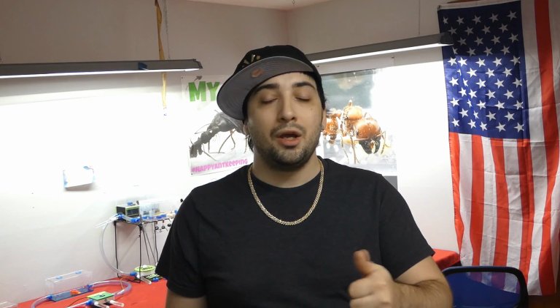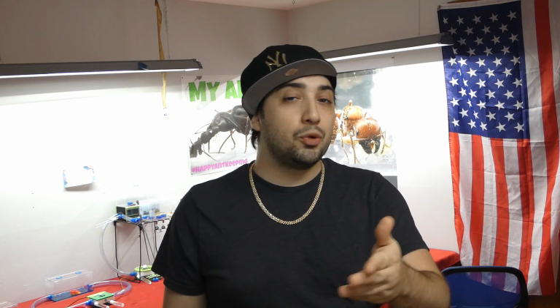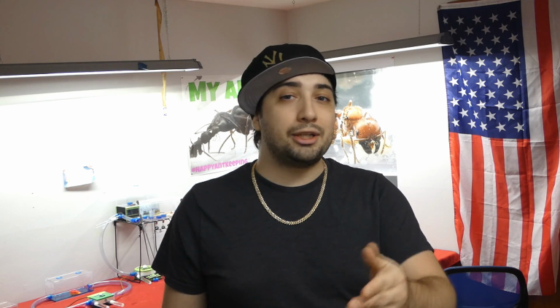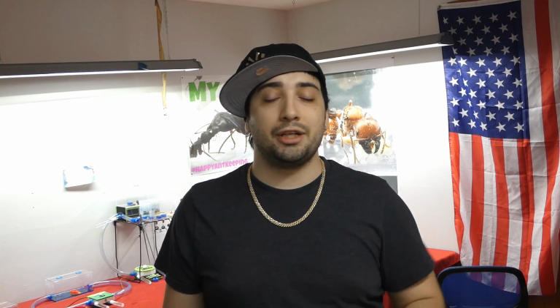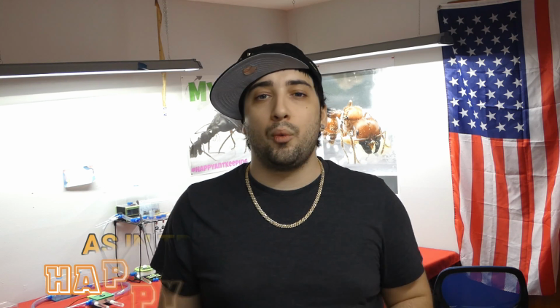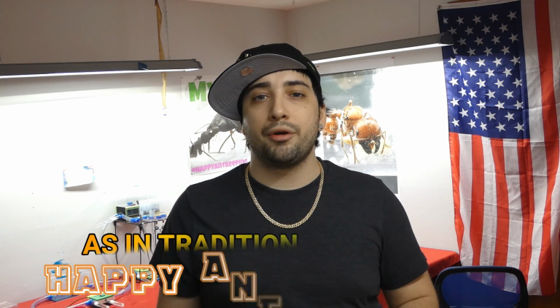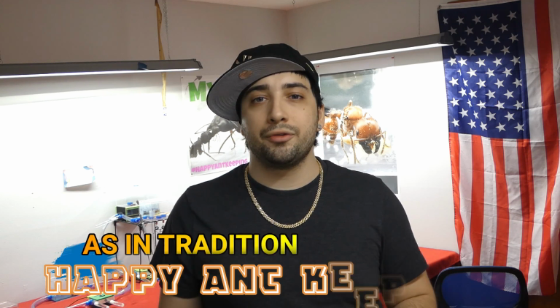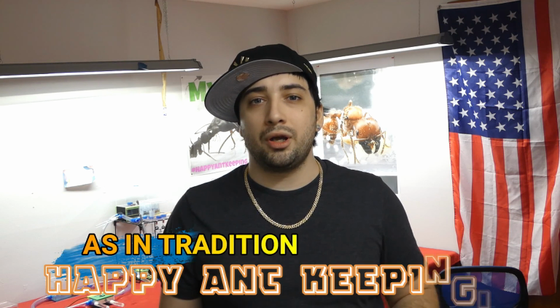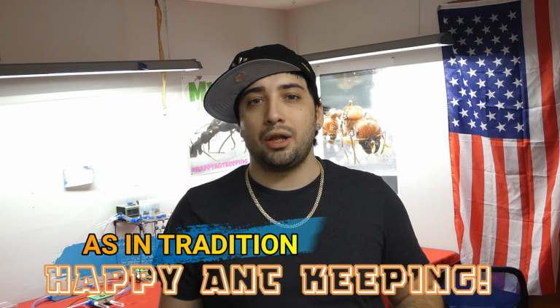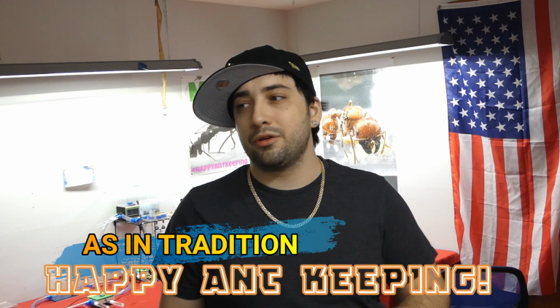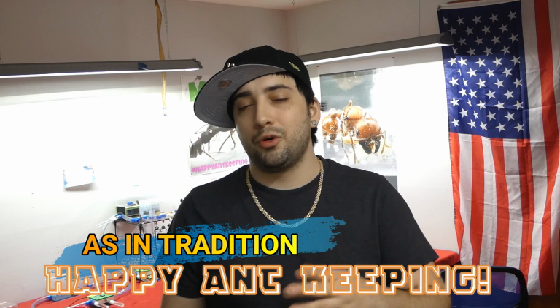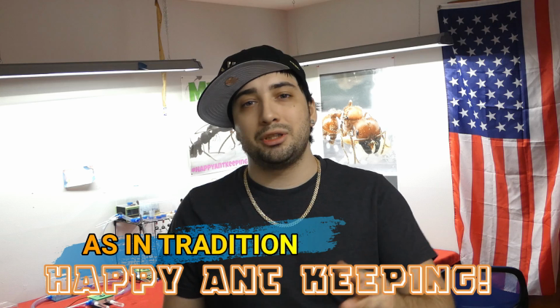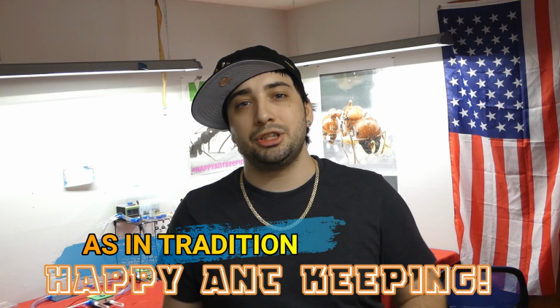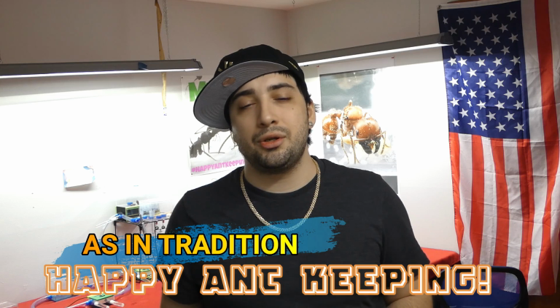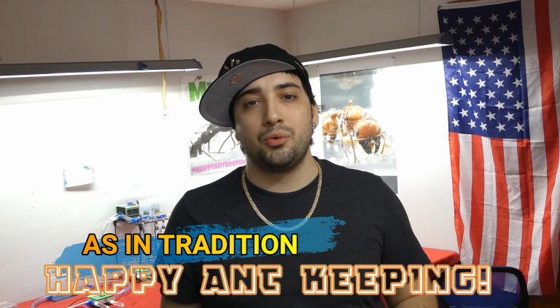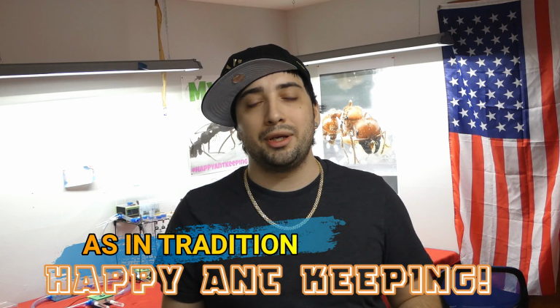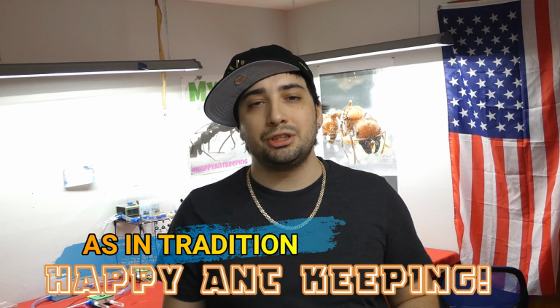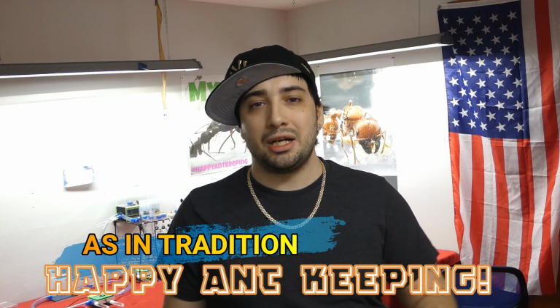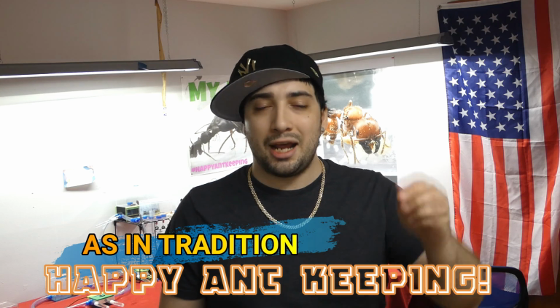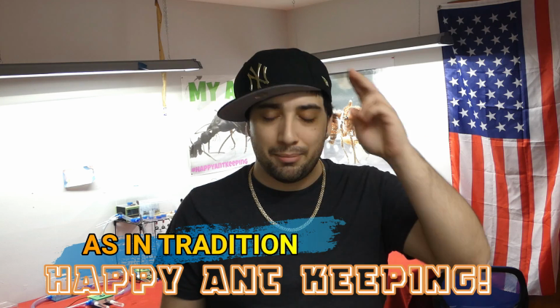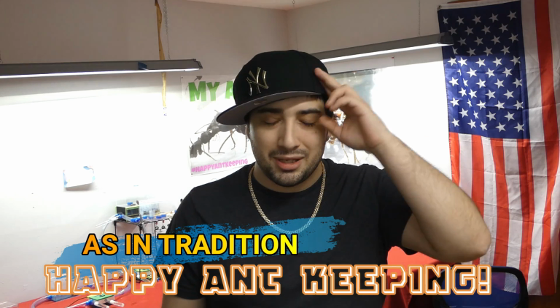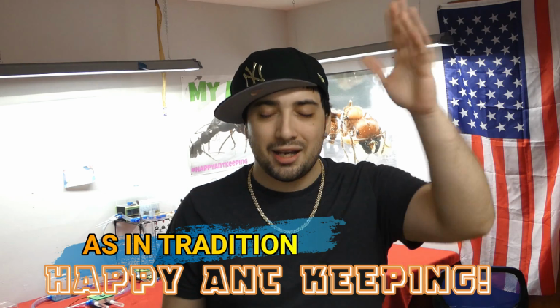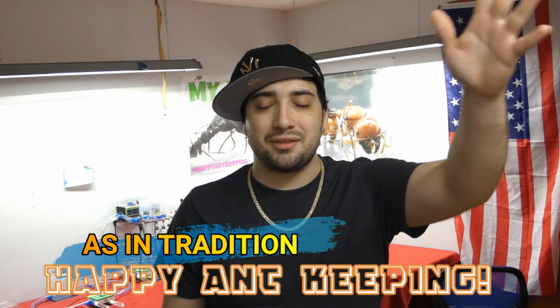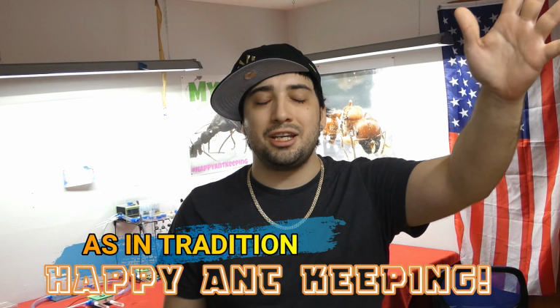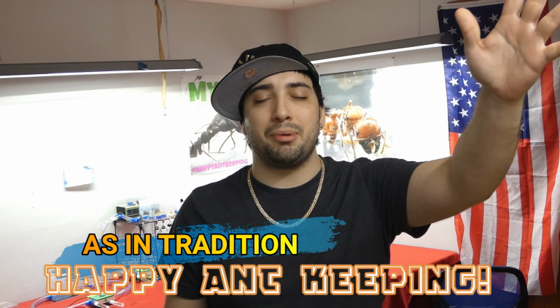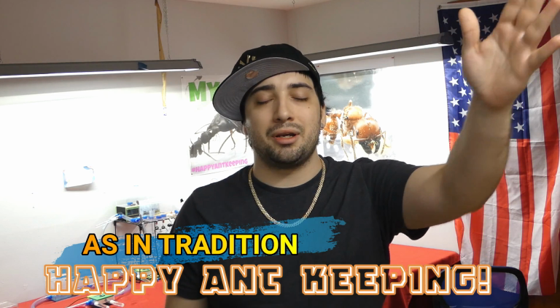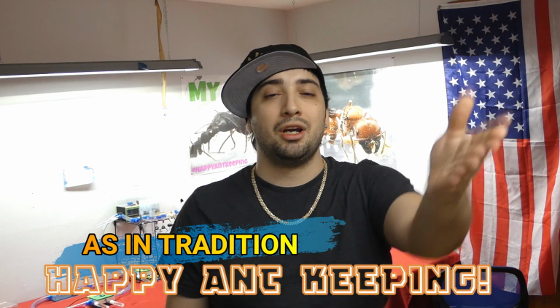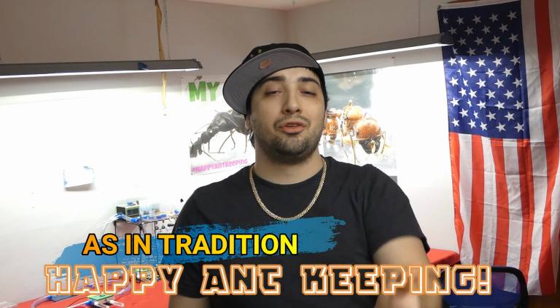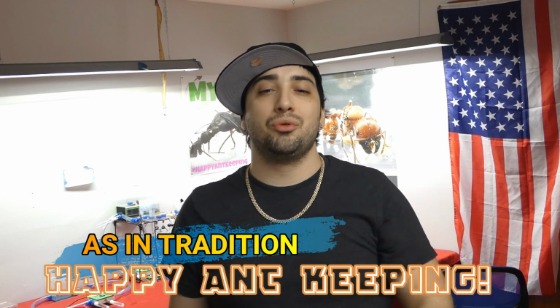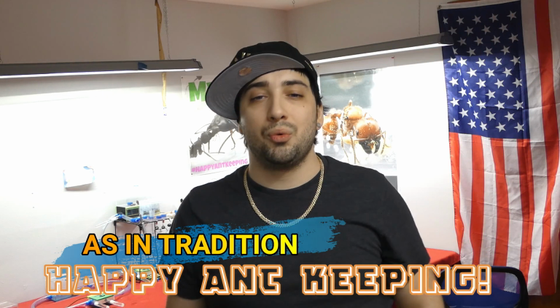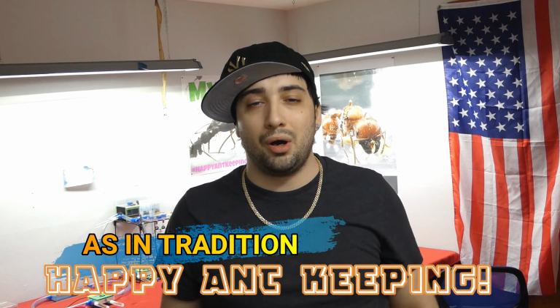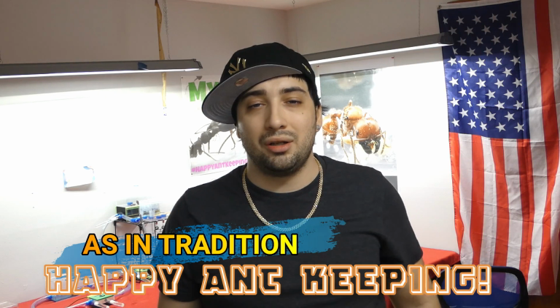You guys have a wonderful night. I look forward to seeing who wins, and happy ant keeping to you all.